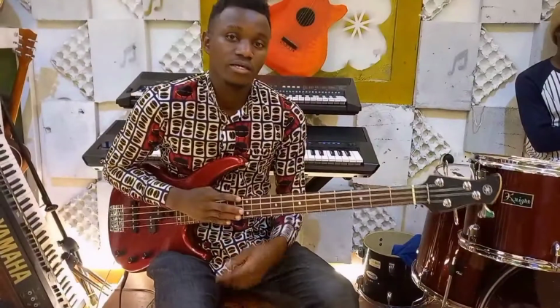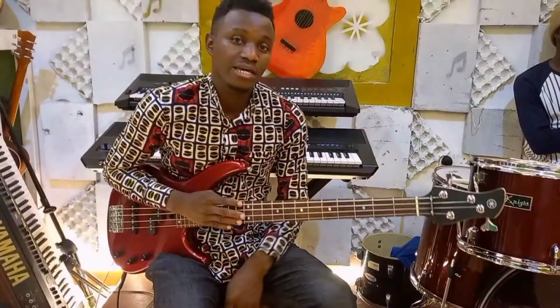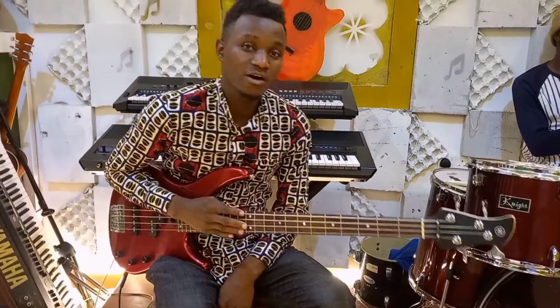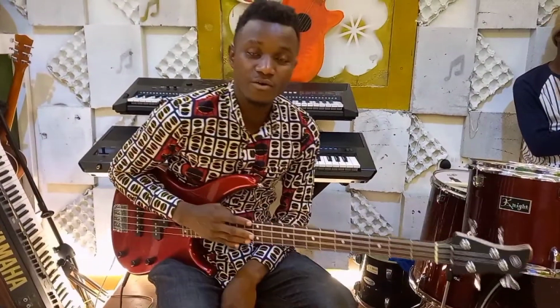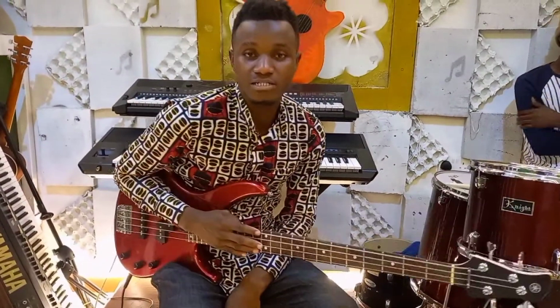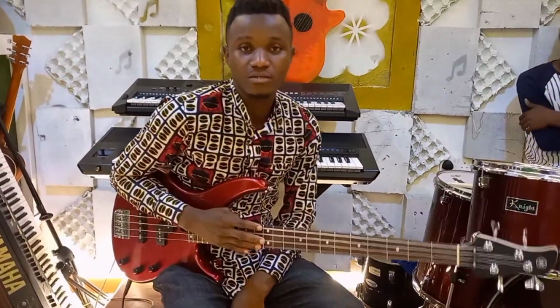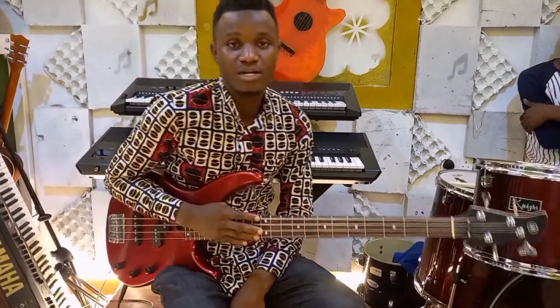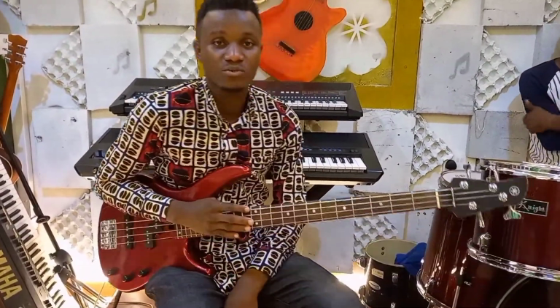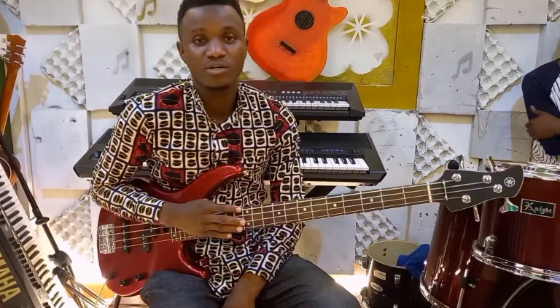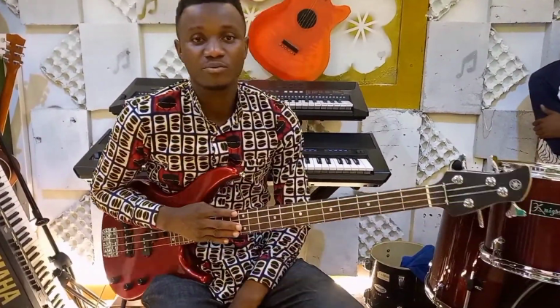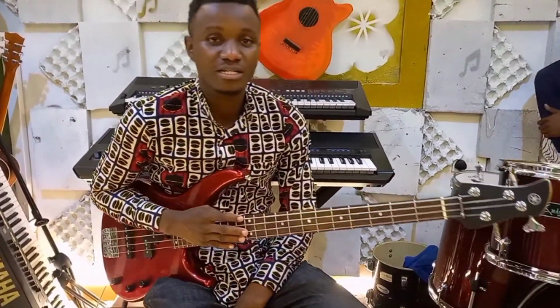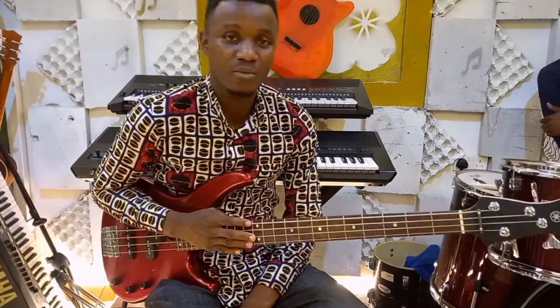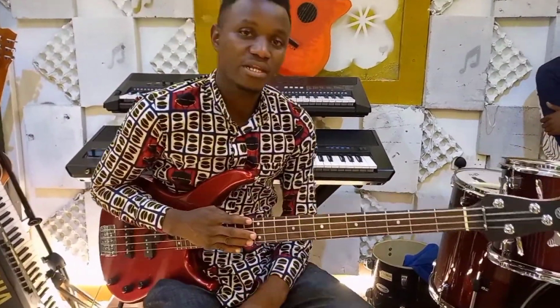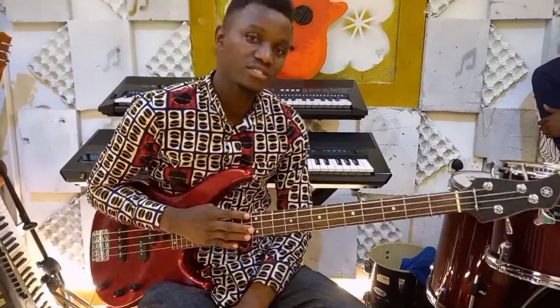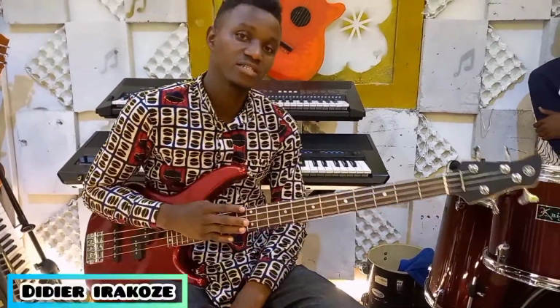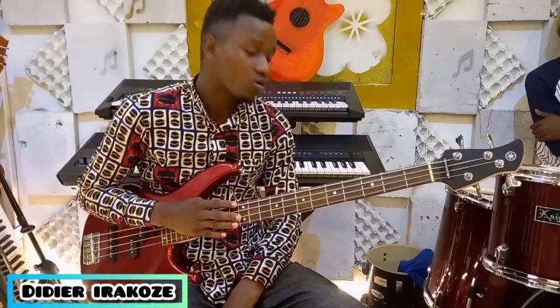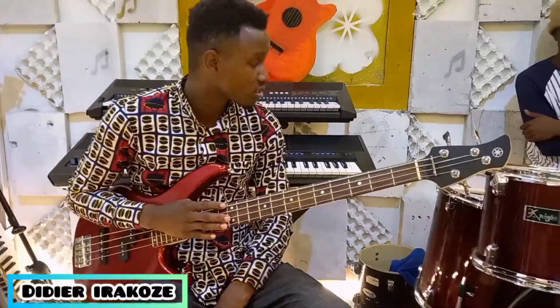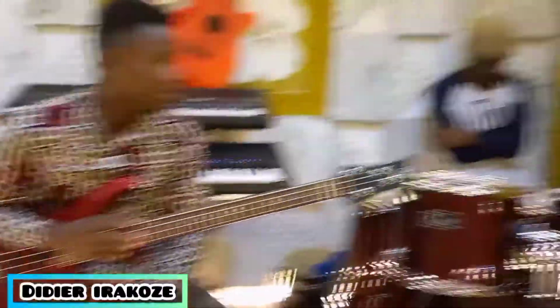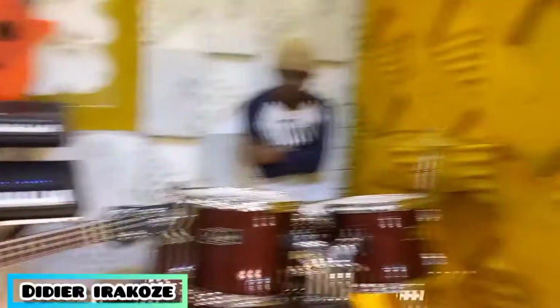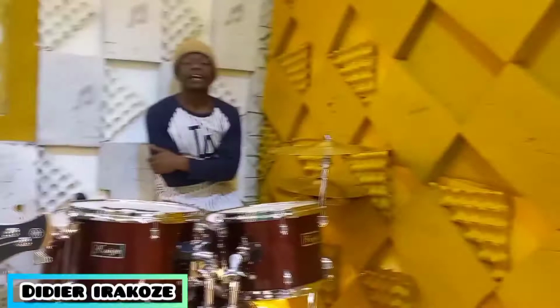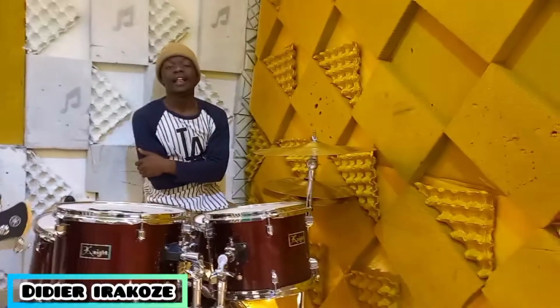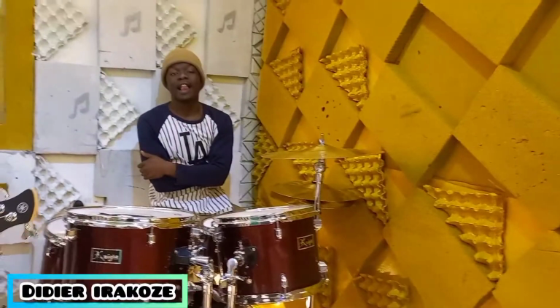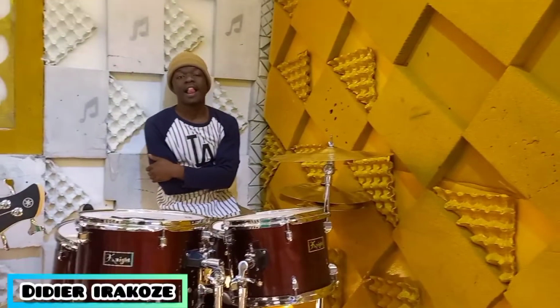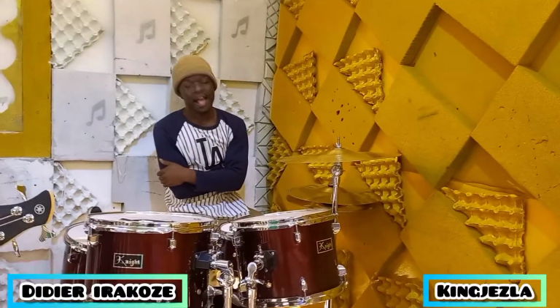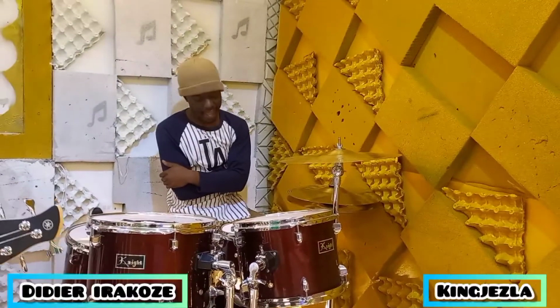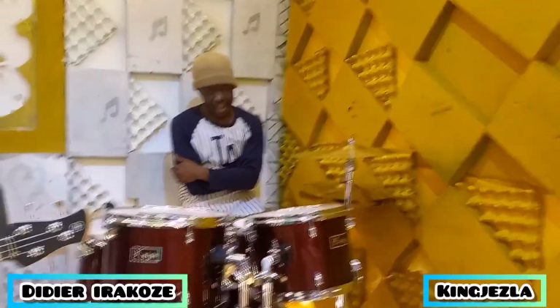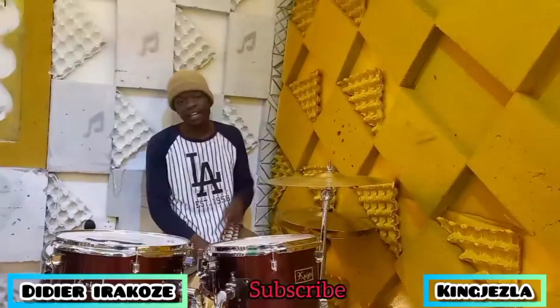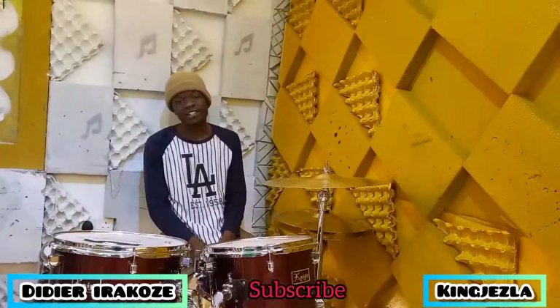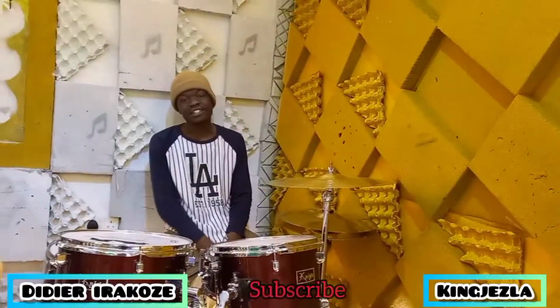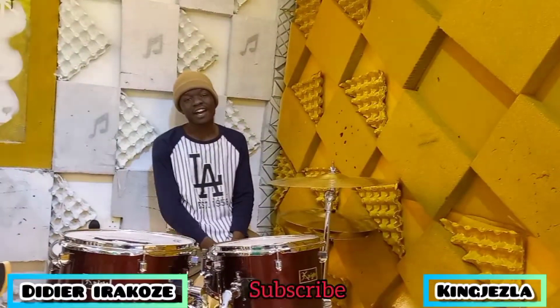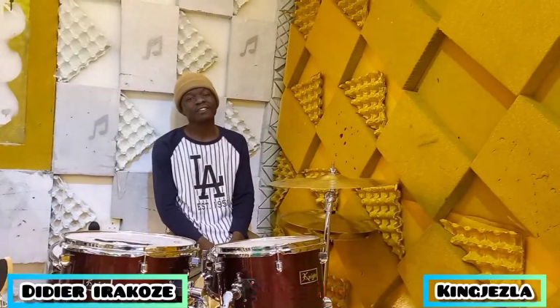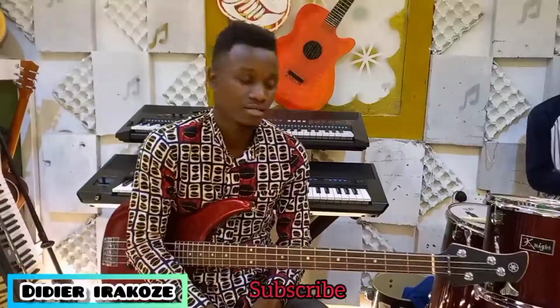Hello everyone, welcome to my YouTube channel. My name is DJ Rakoze and I have a demo on the drum set King Jezla.